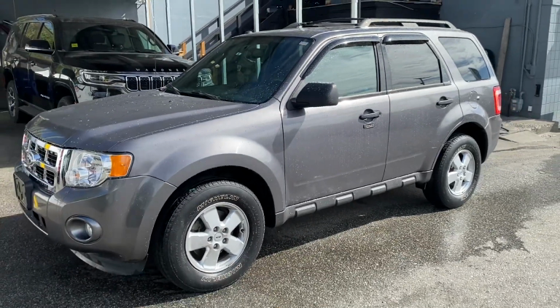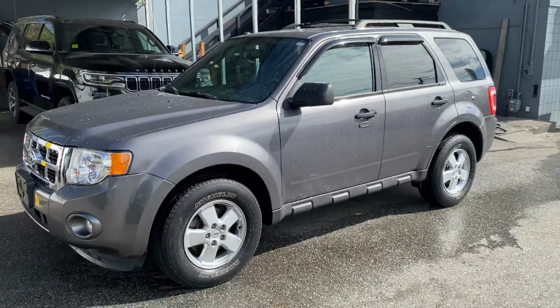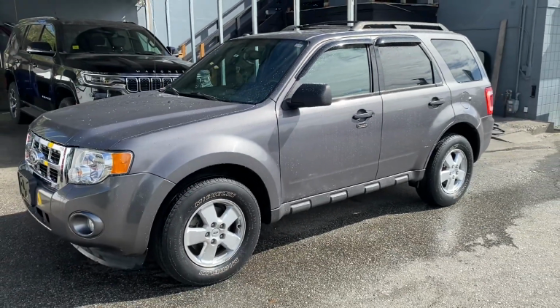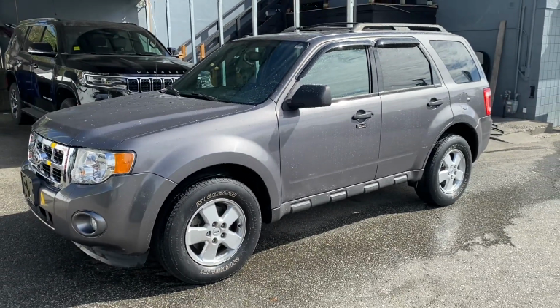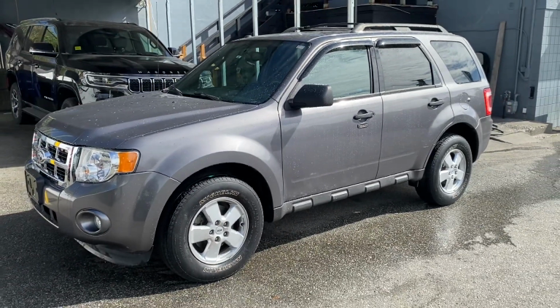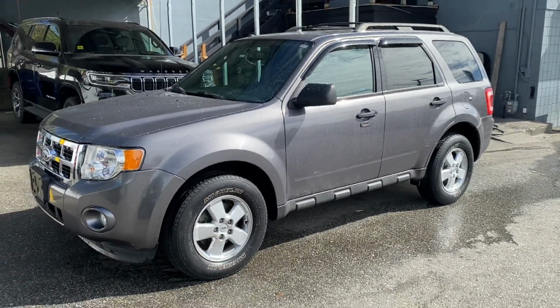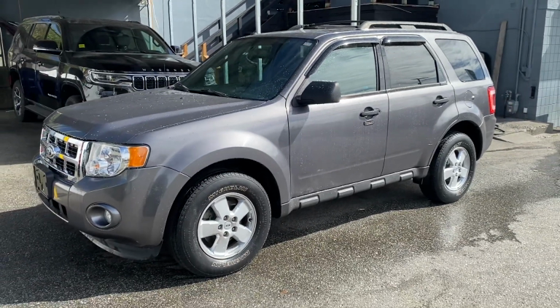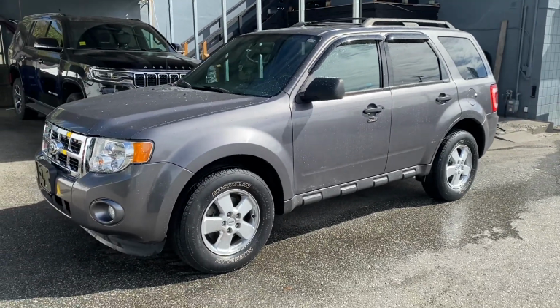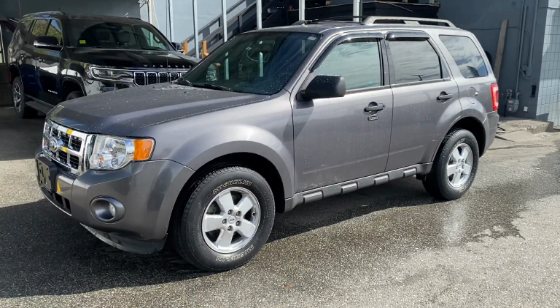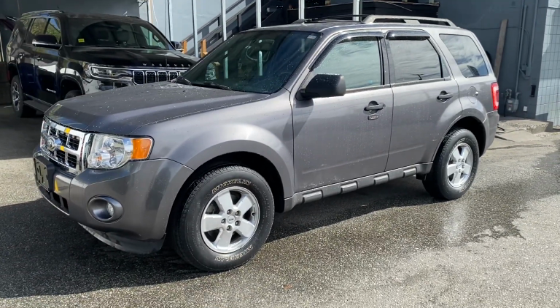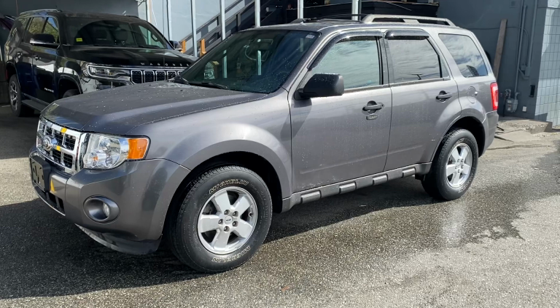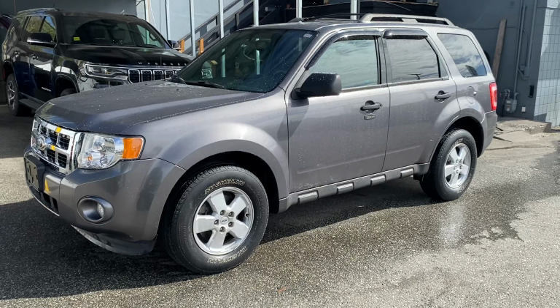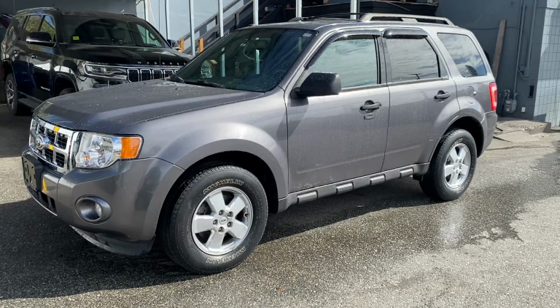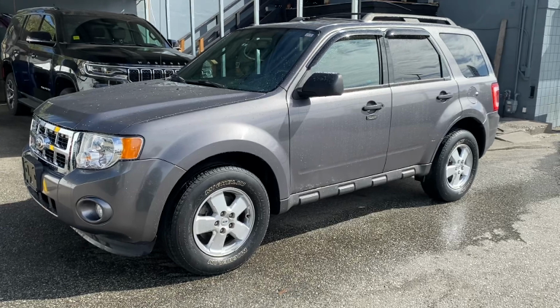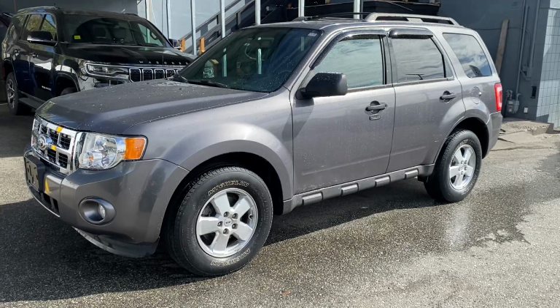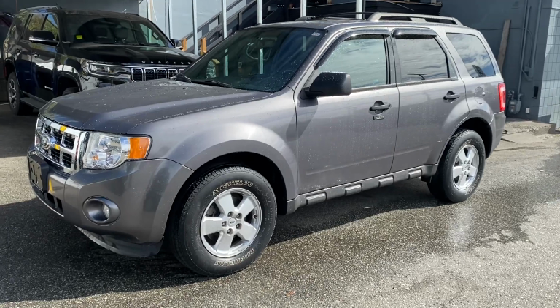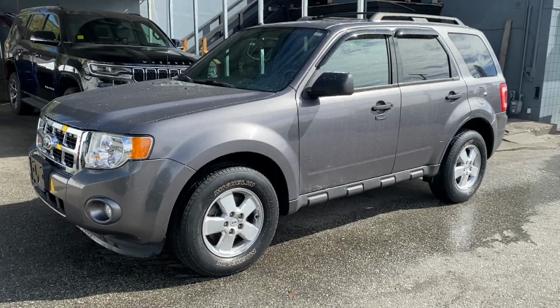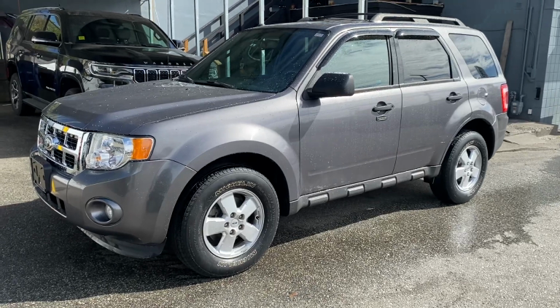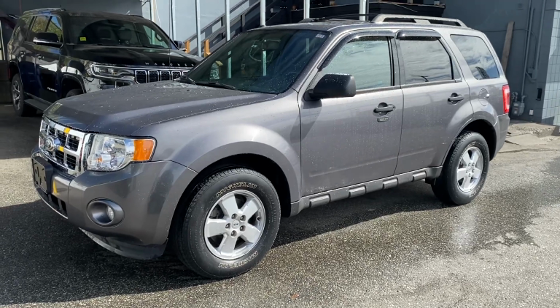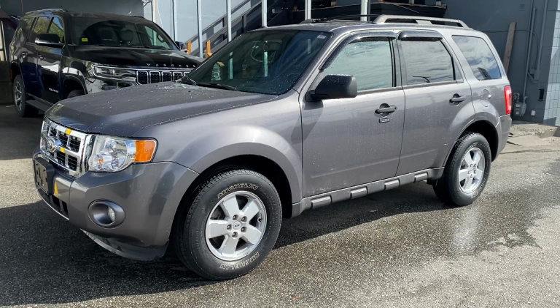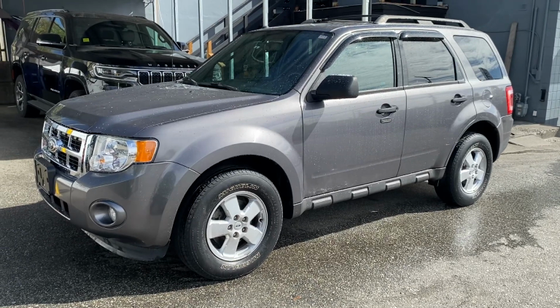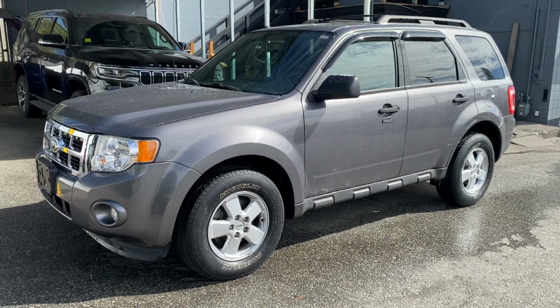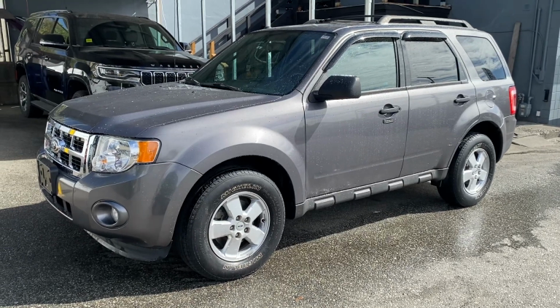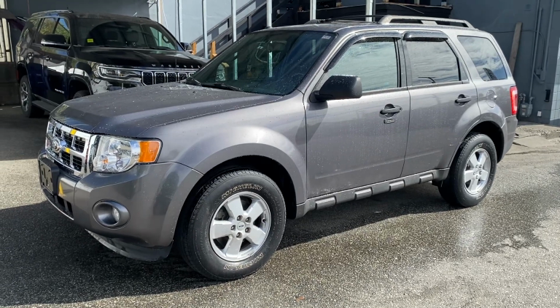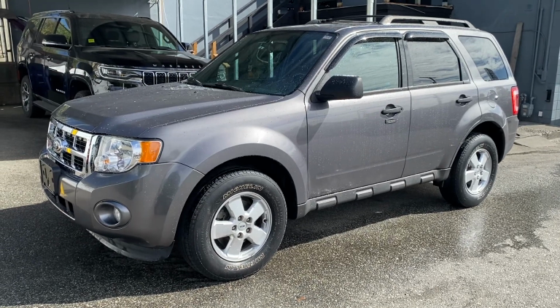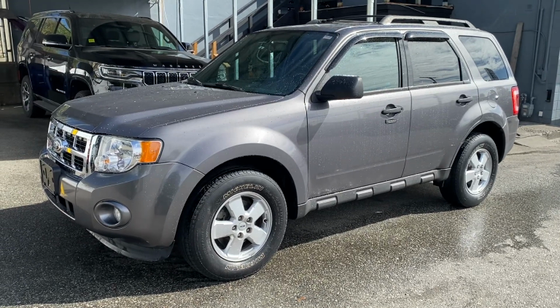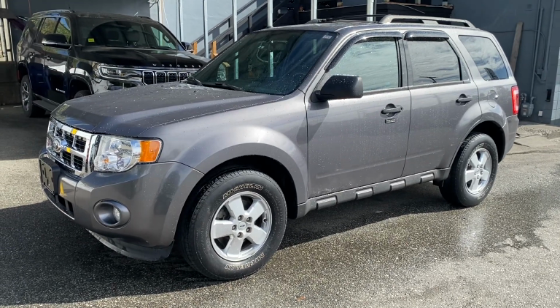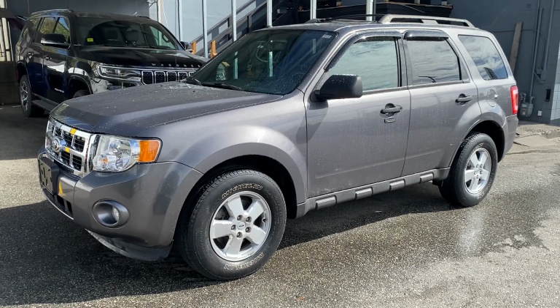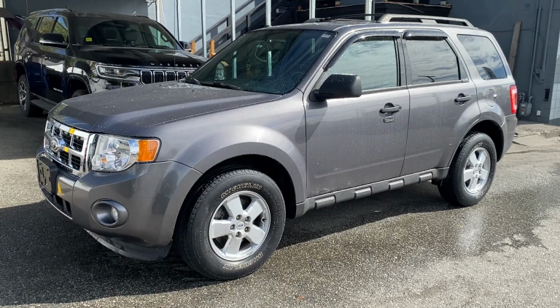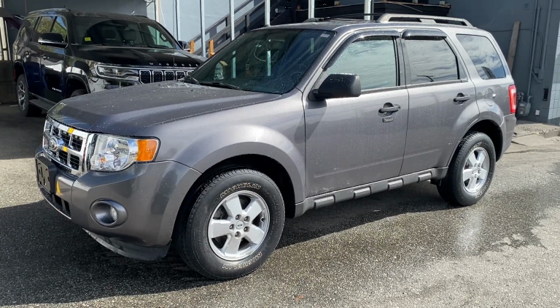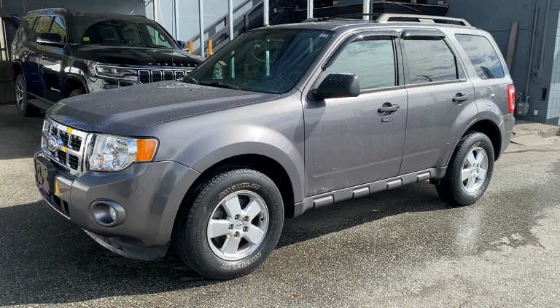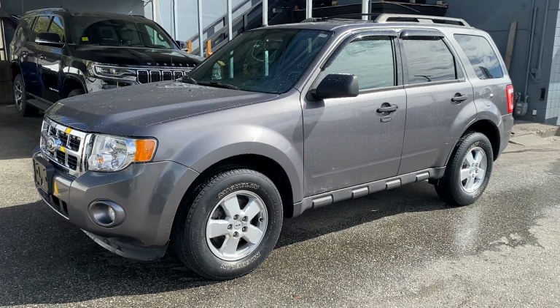And there you have it — Ford Escape all-wheel drive. Thank you for watching.